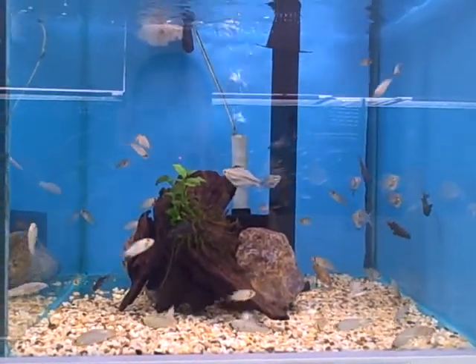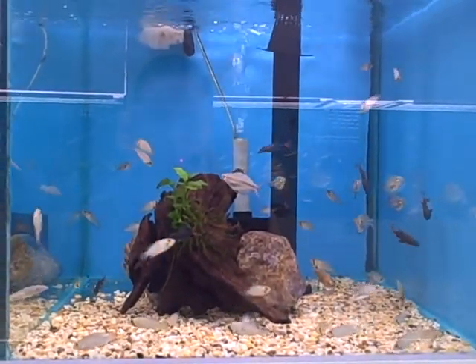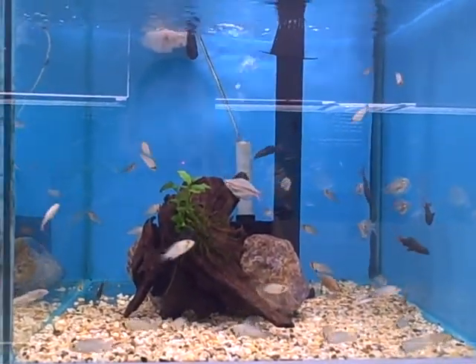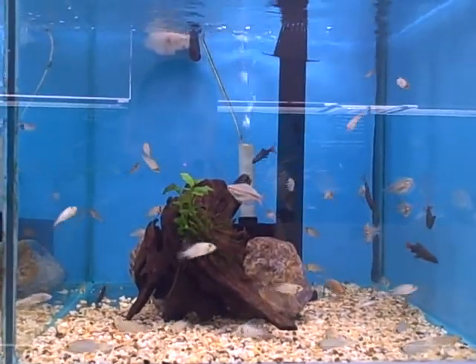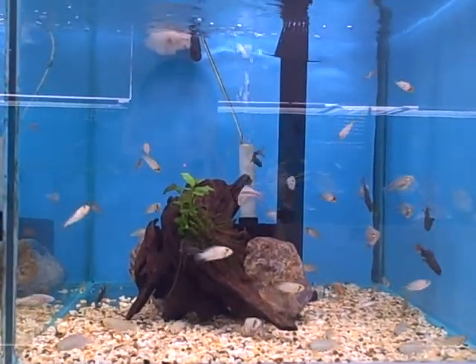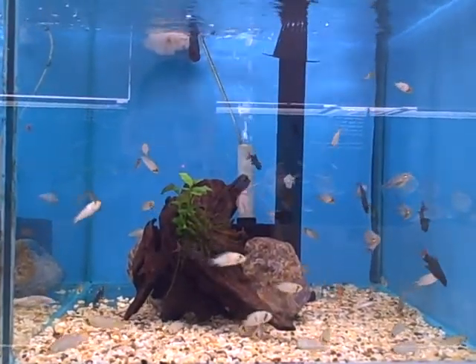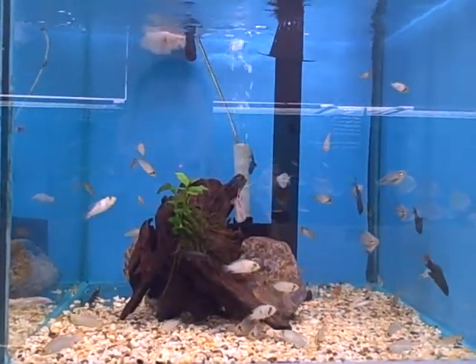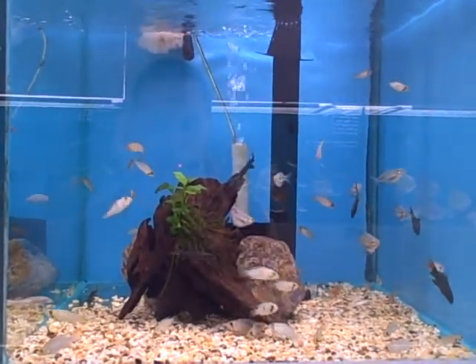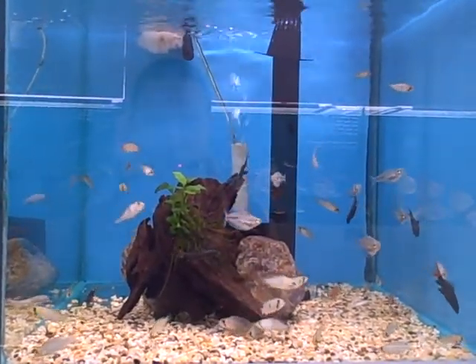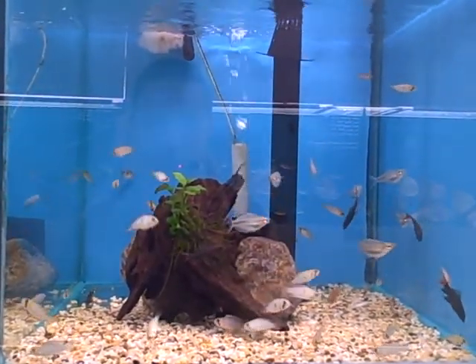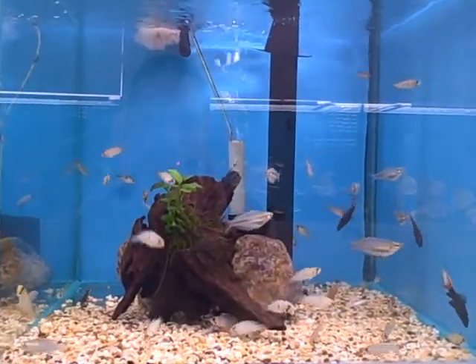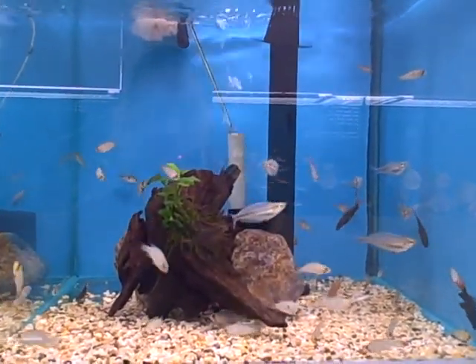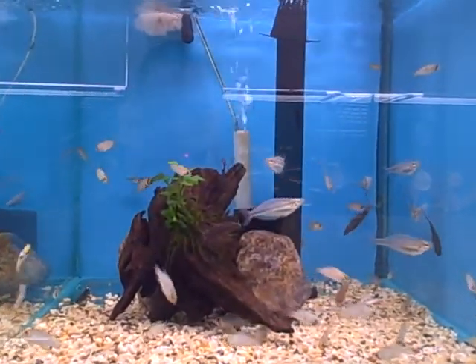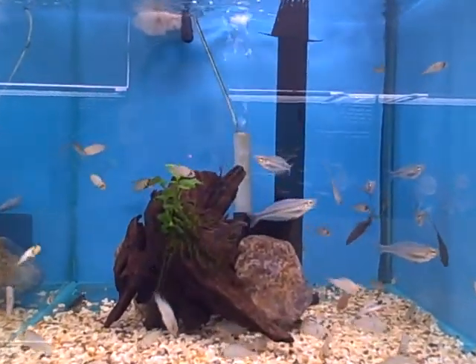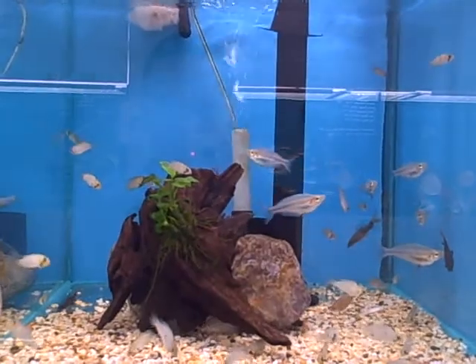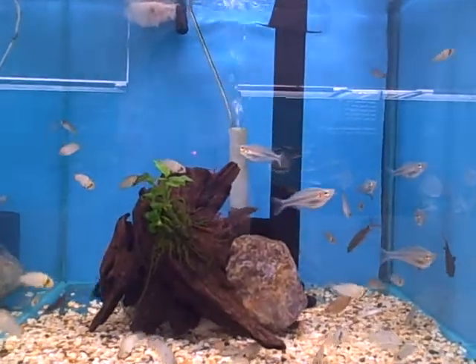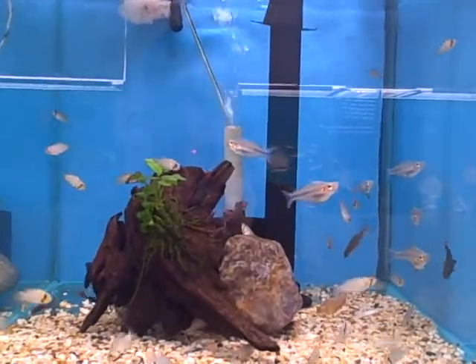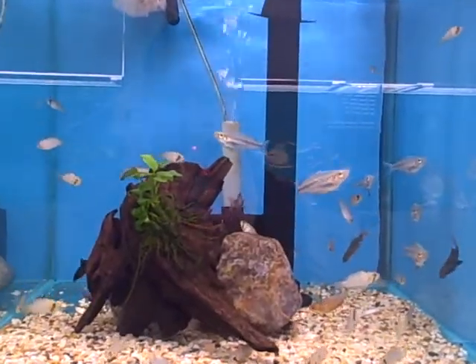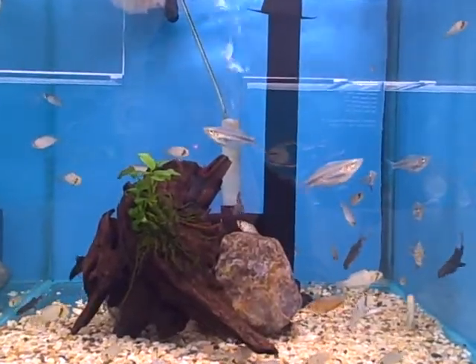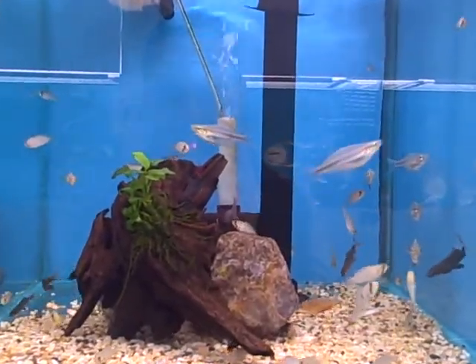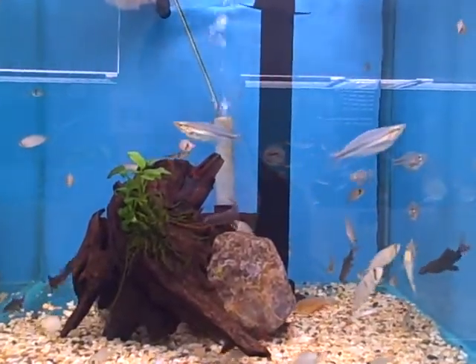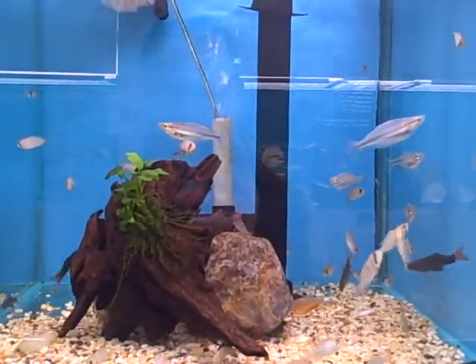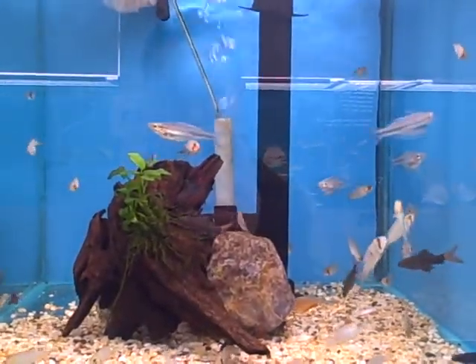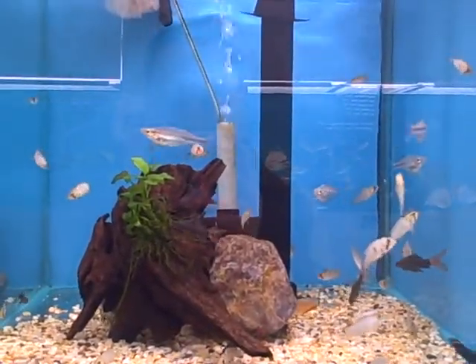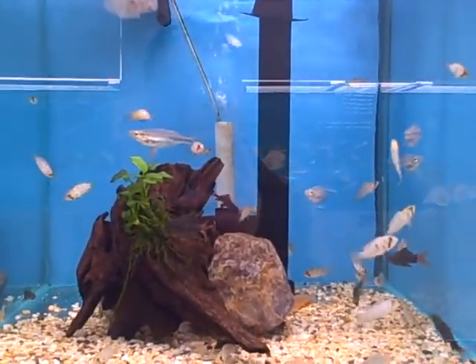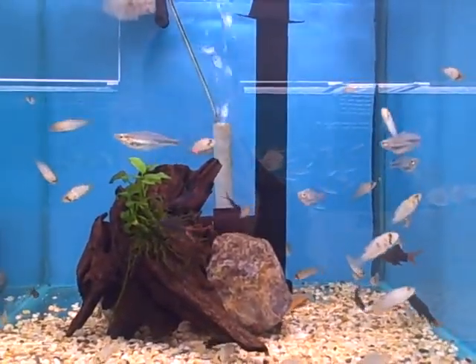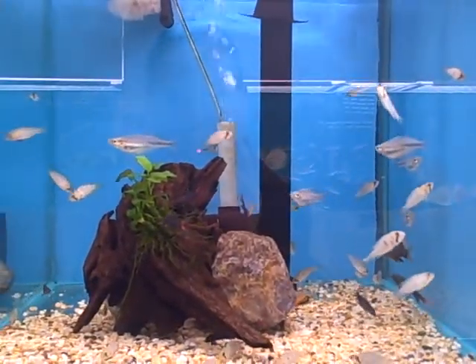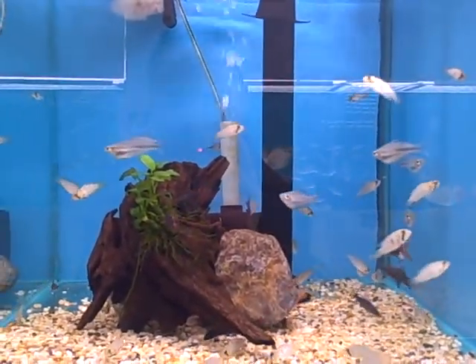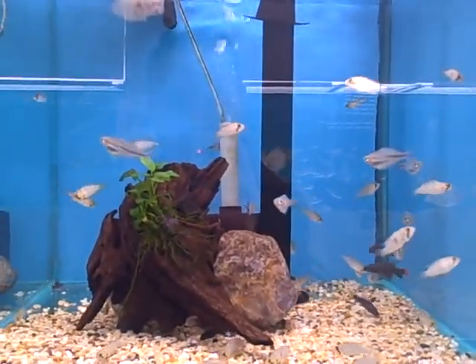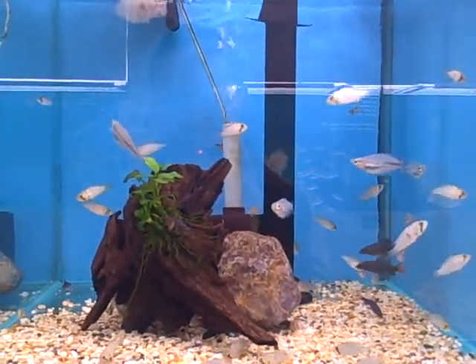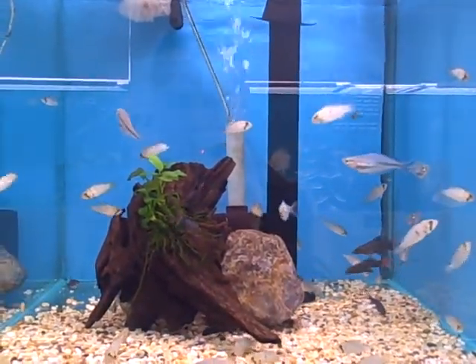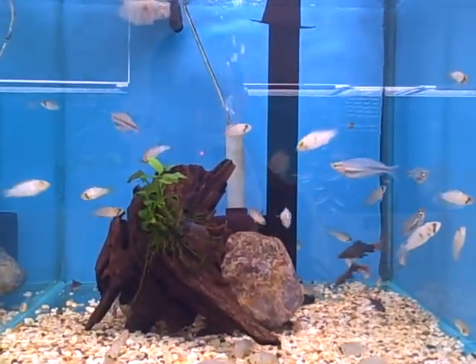Especially this one. I've been raising black worms also, but very slow. Black worms are so slow.